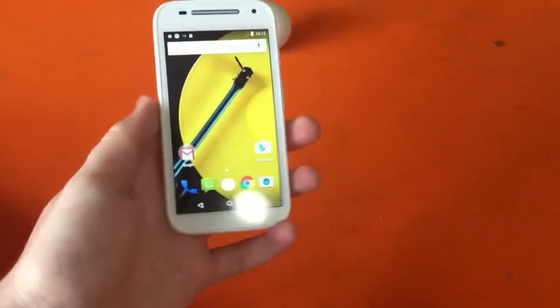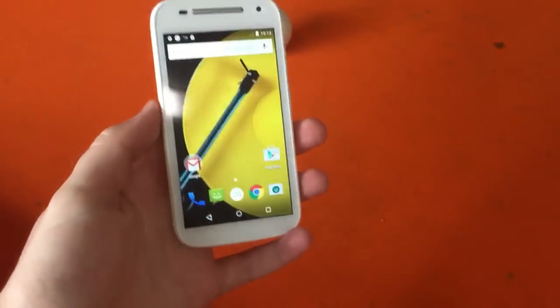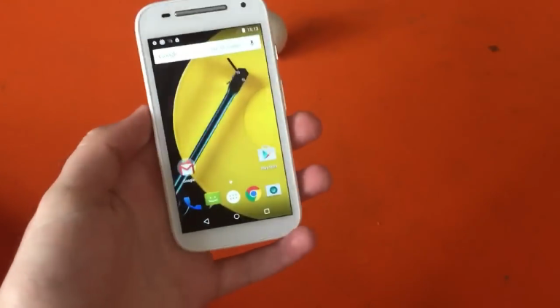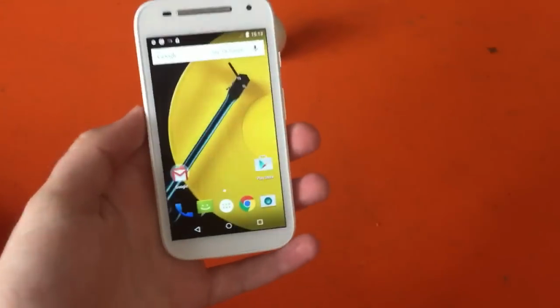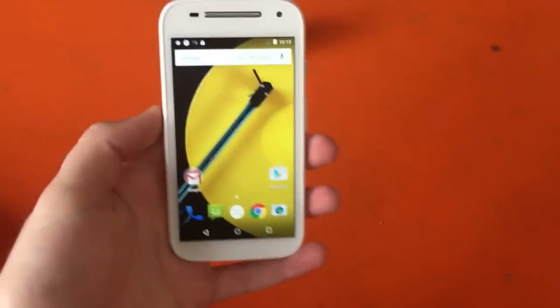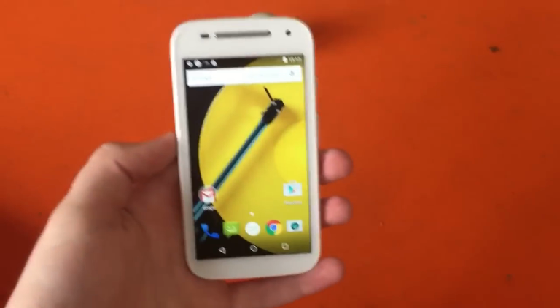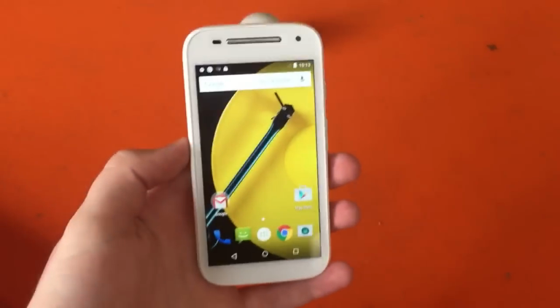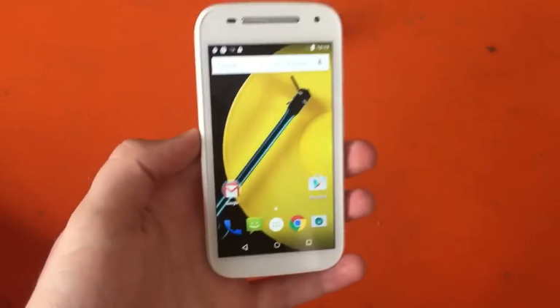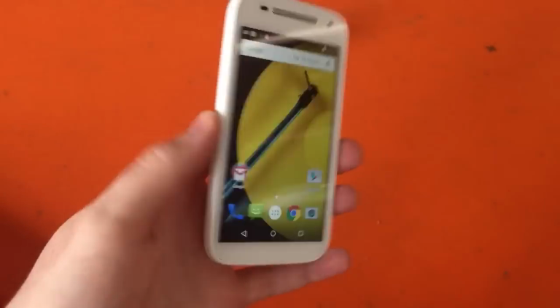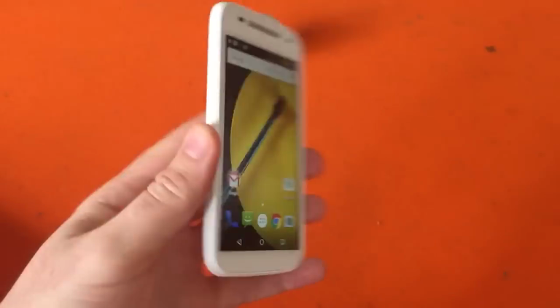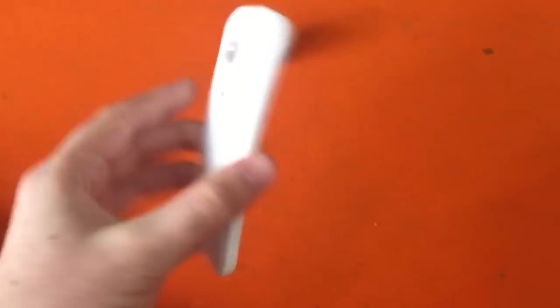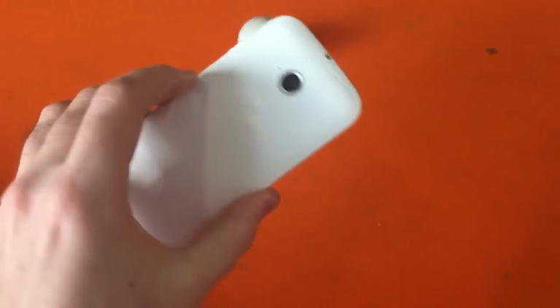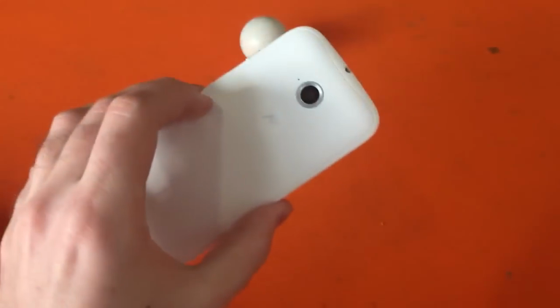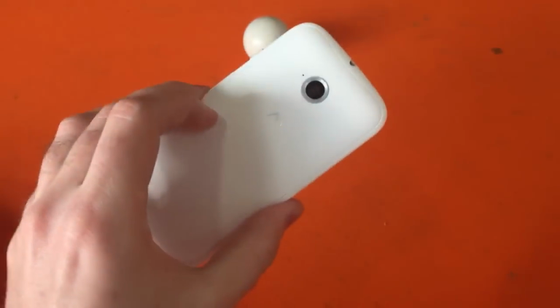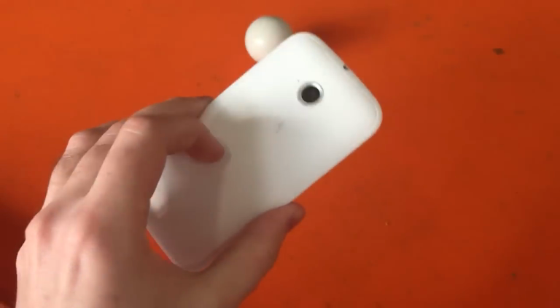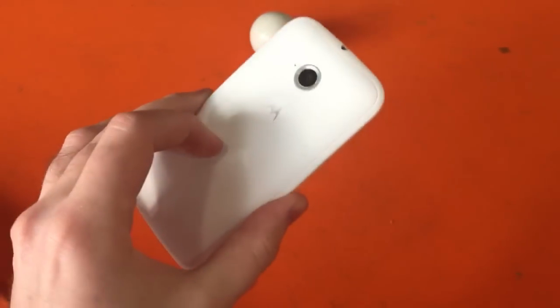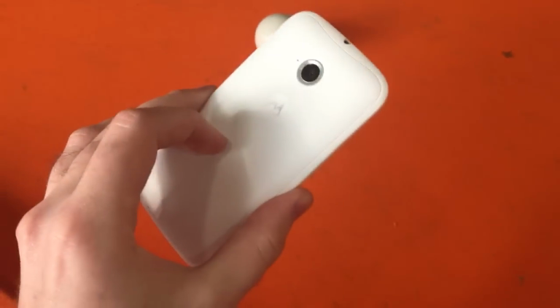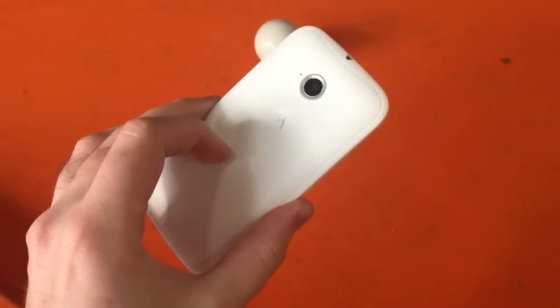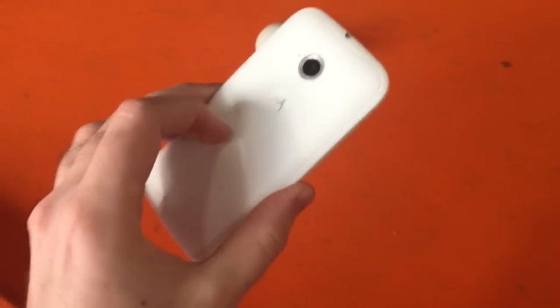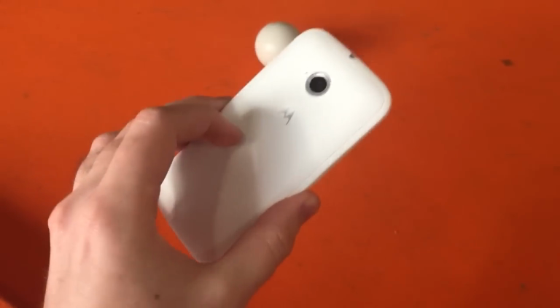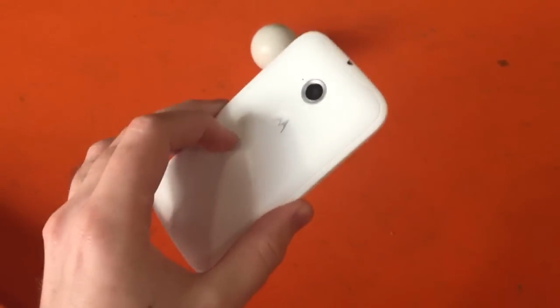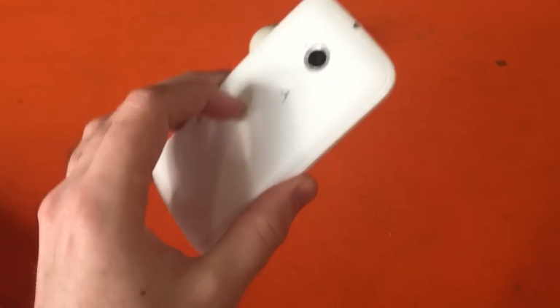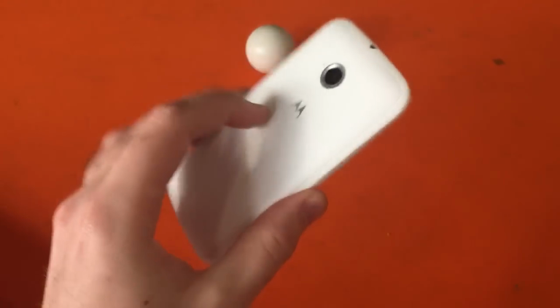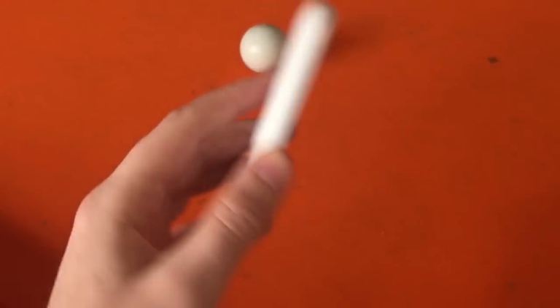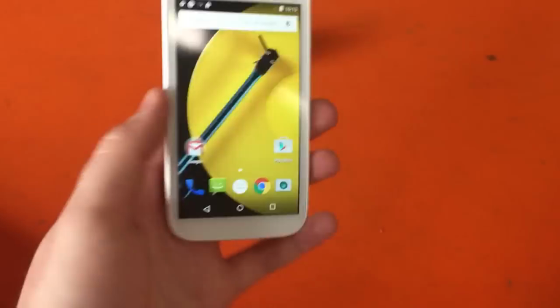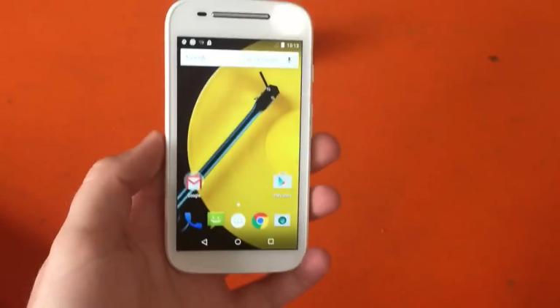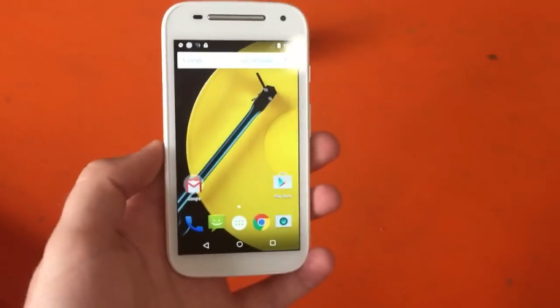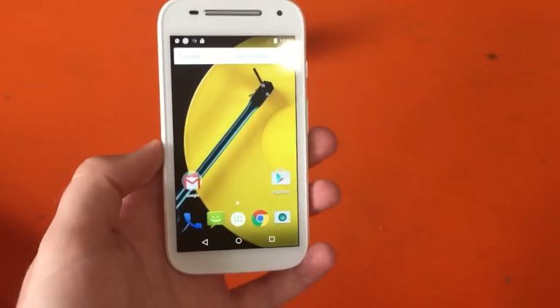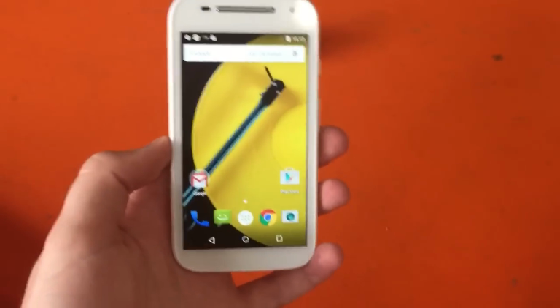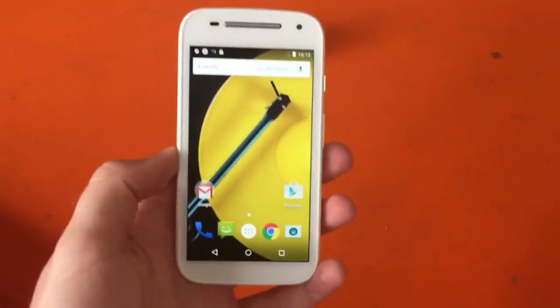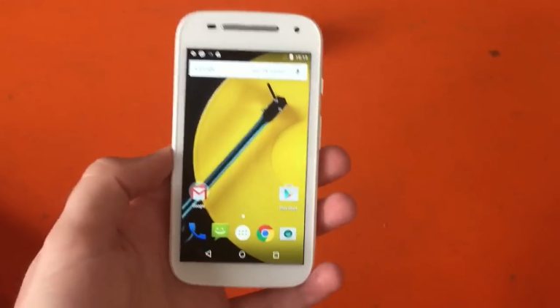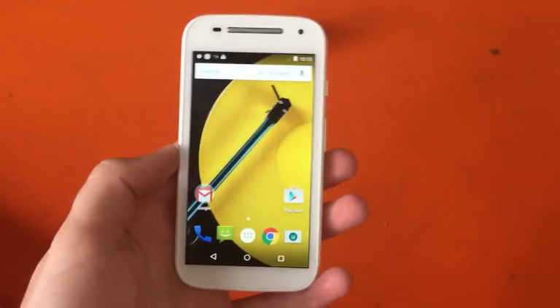Hello phone fans, Luke Westway here for CNET. We're taking a very quick look at the new Motorola Moto E.